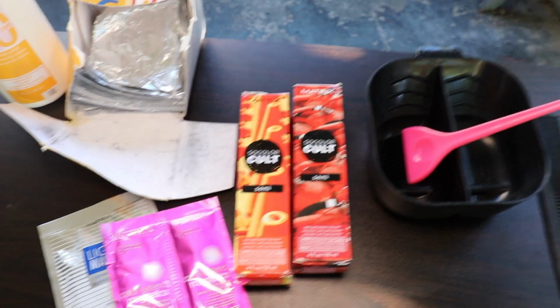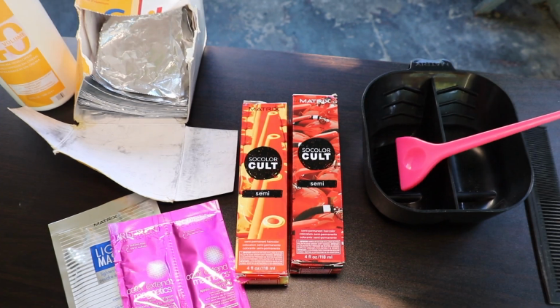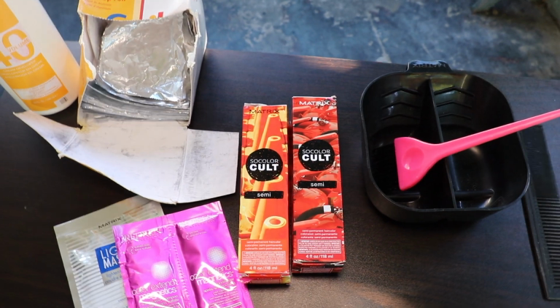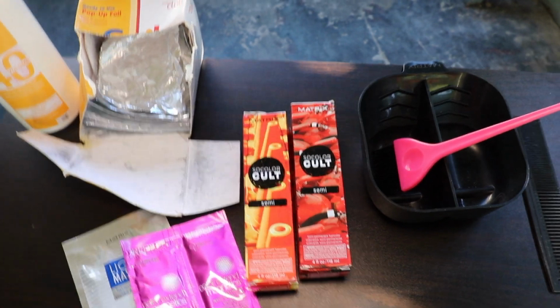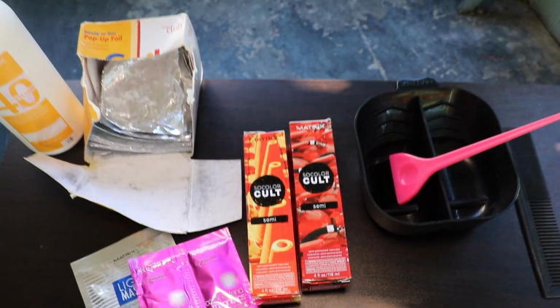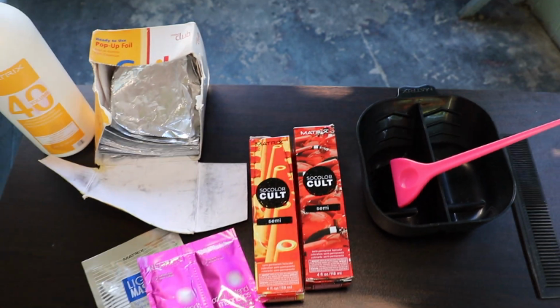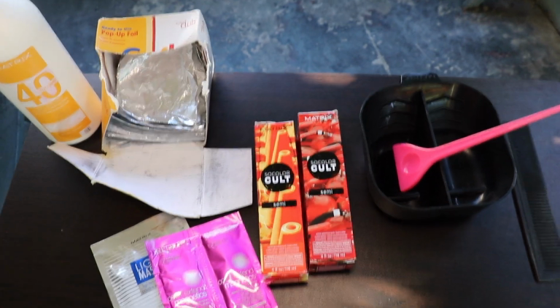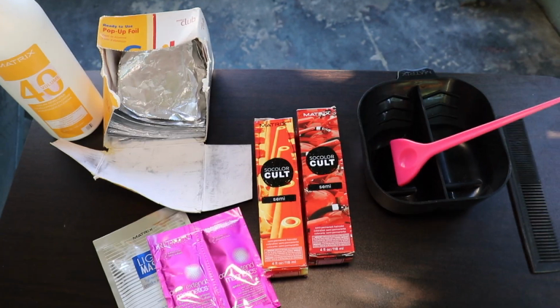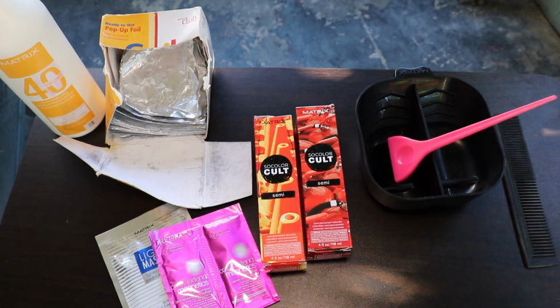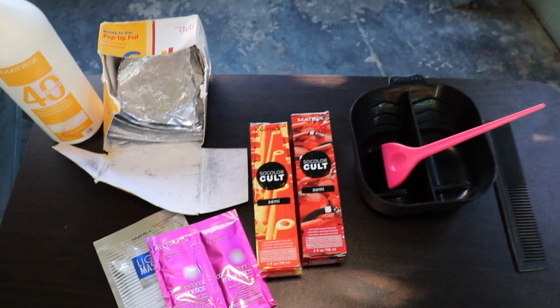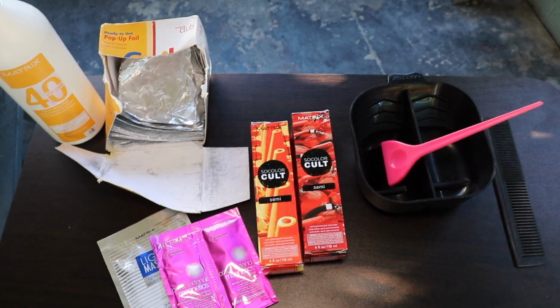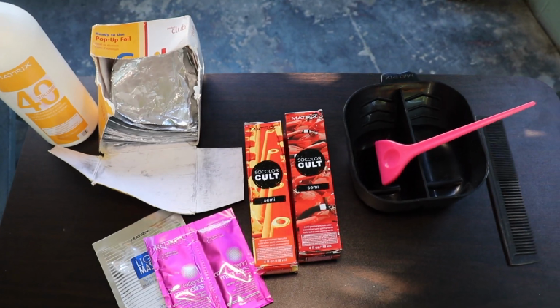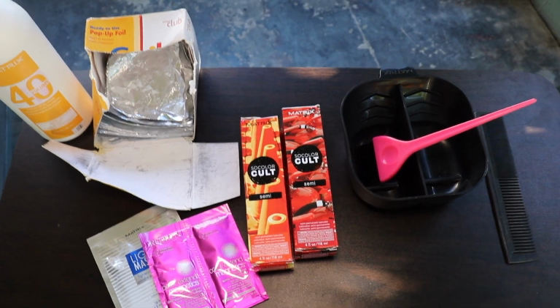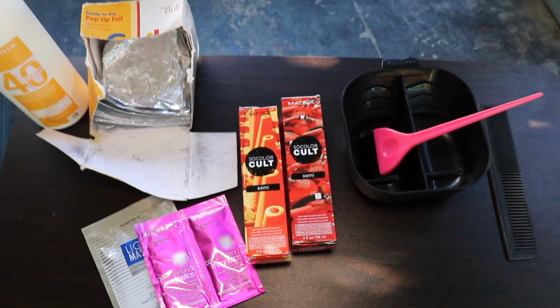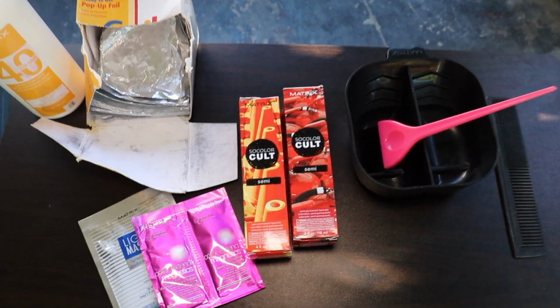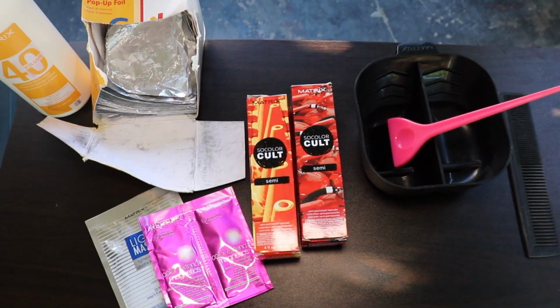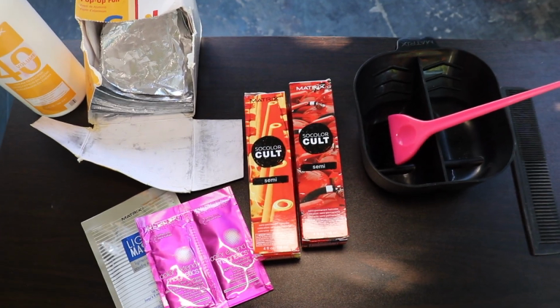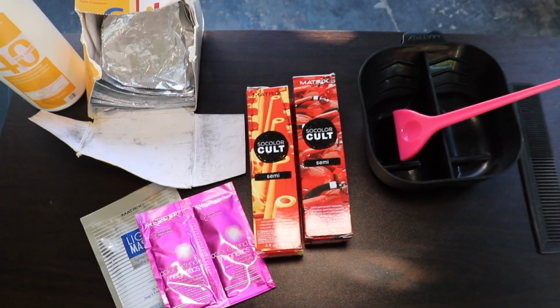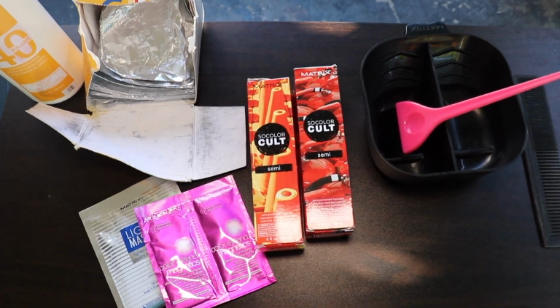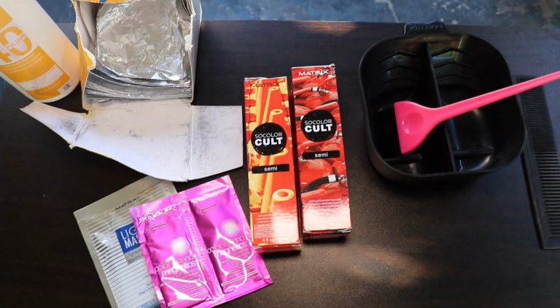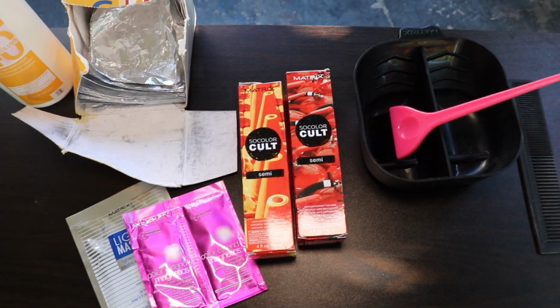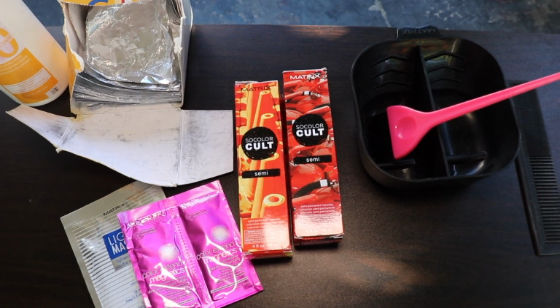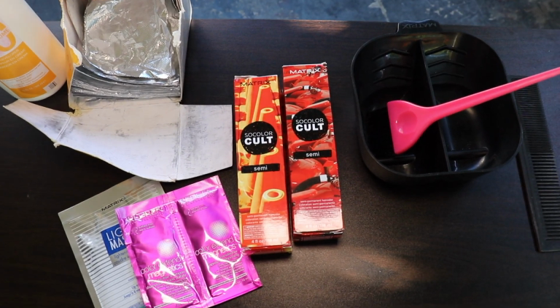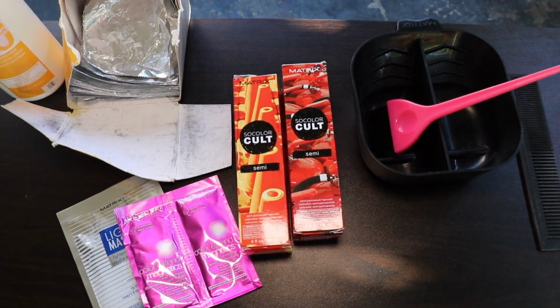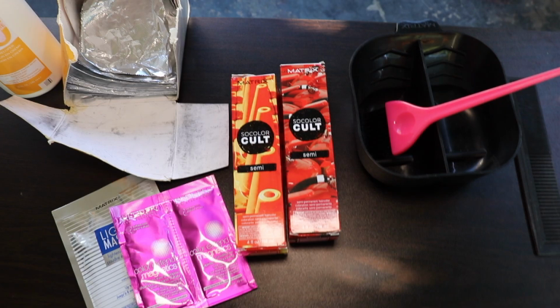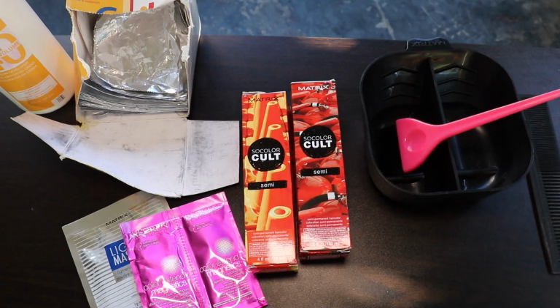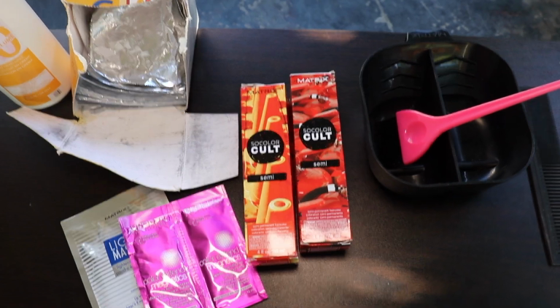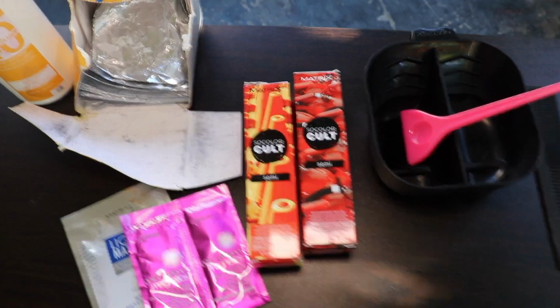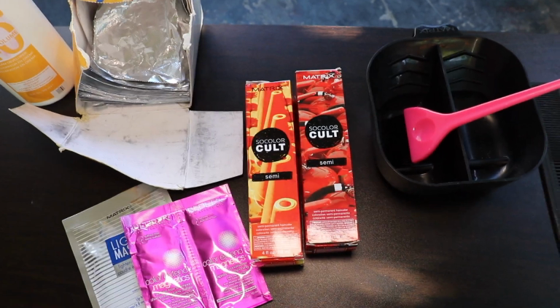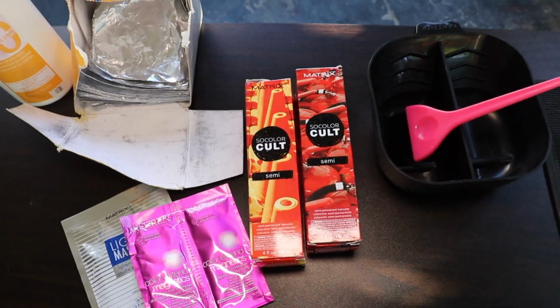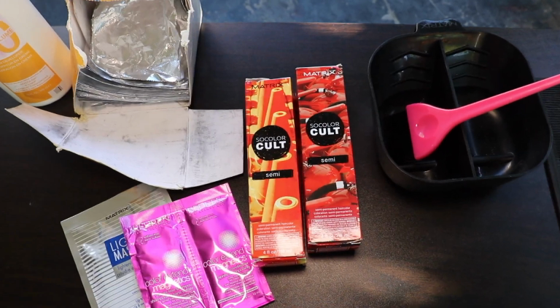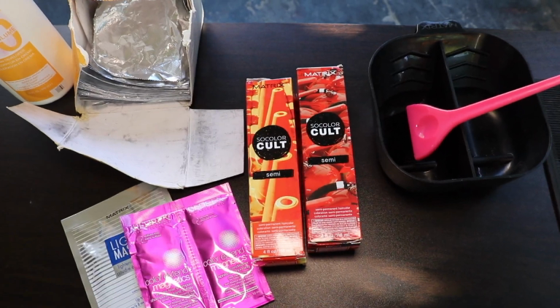Hi guys, welcome back to my channel. In today's video I'm going to teach you guys how I do peekaboos on dark hair.